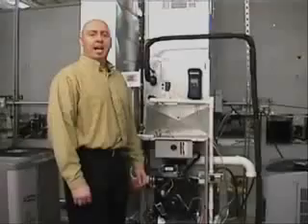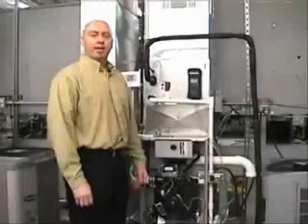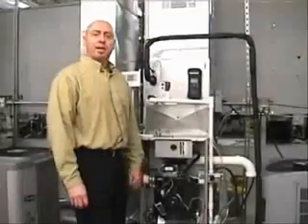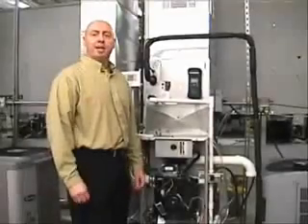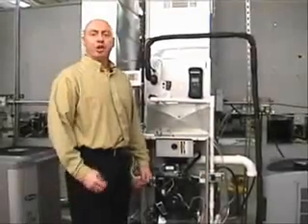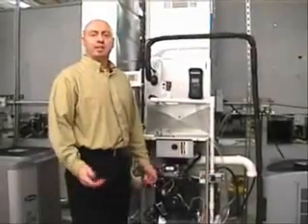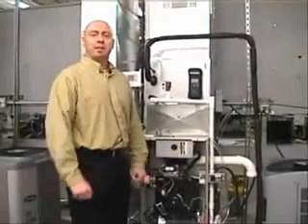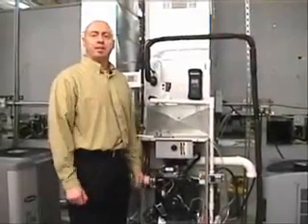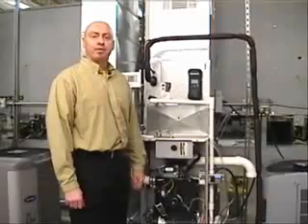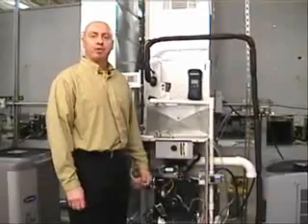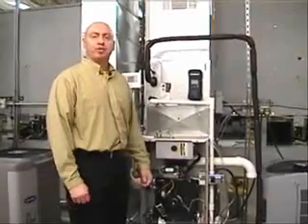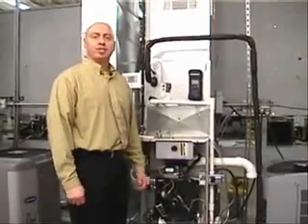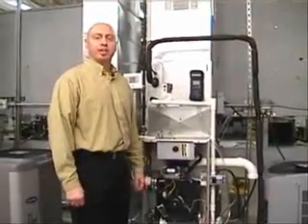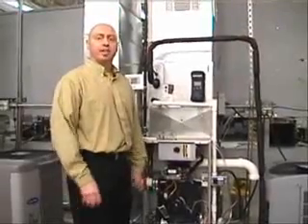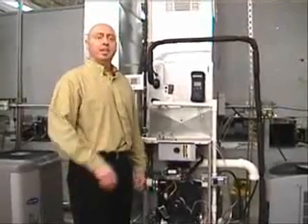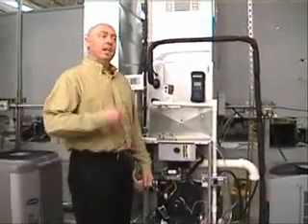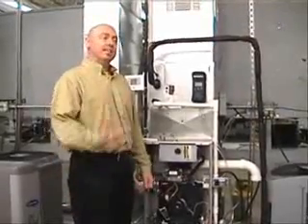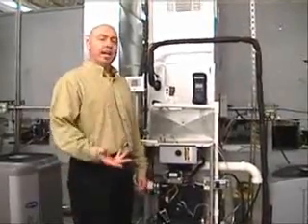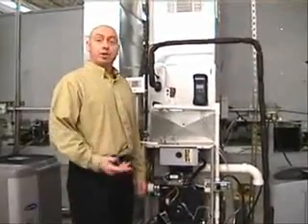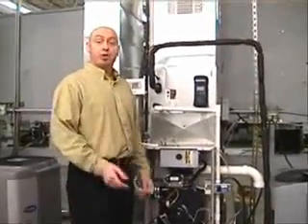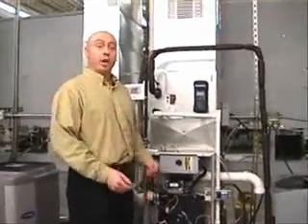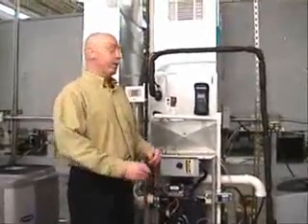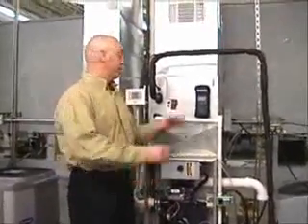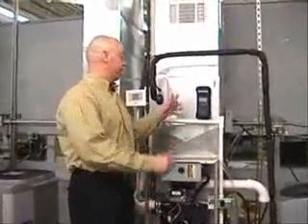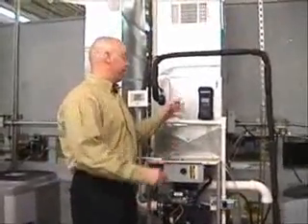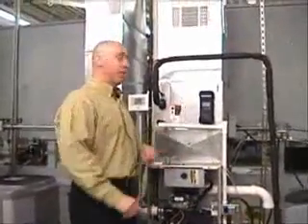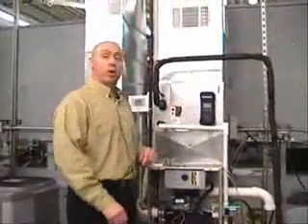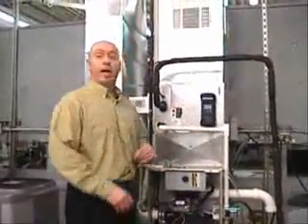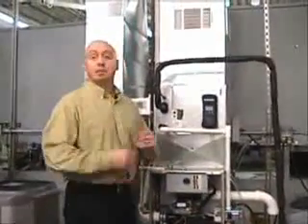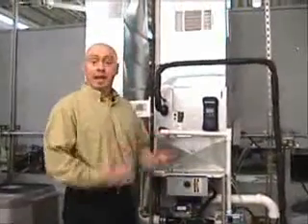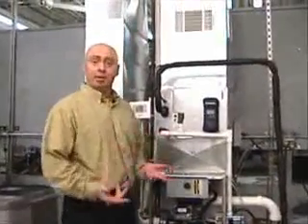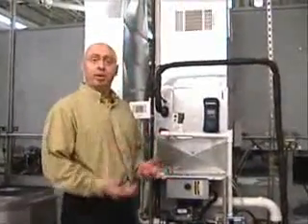Hi everybody. I'm Sean Stepinski at Refrigeration Sales. Today I wanted to show you how to use the Pyrite Pro as a manometer.